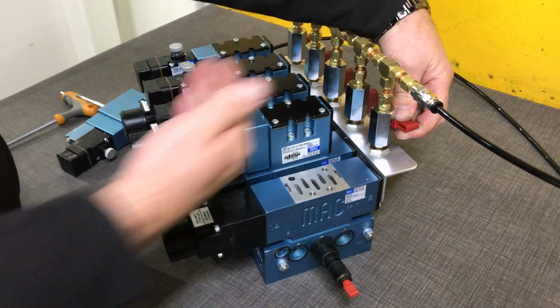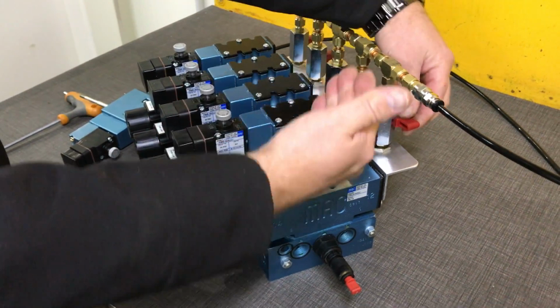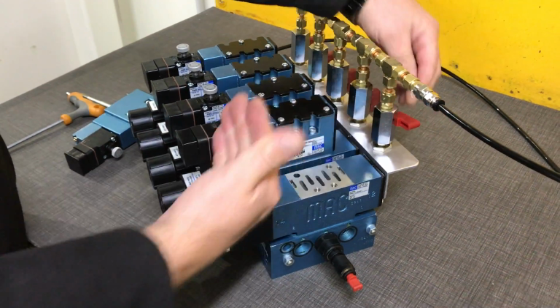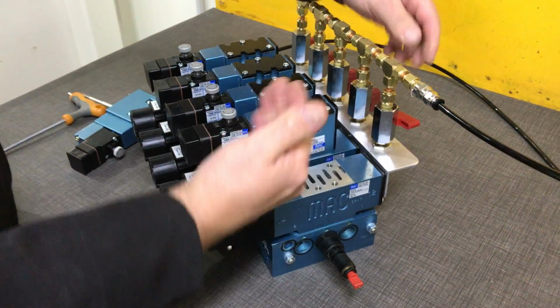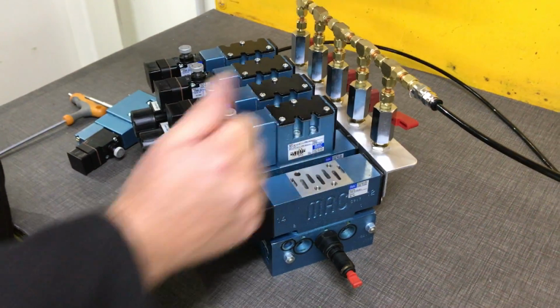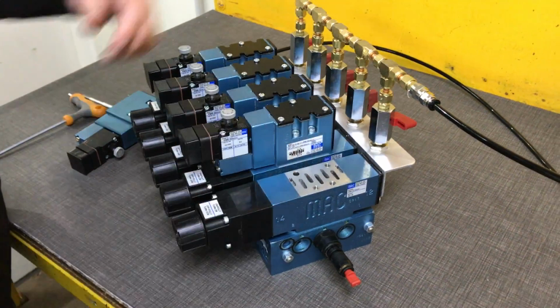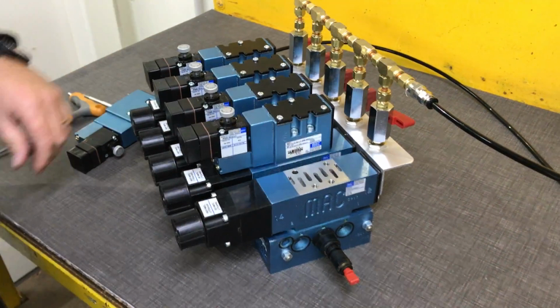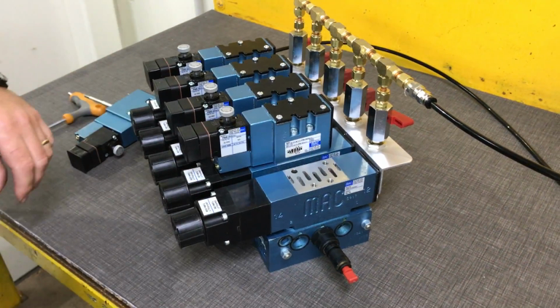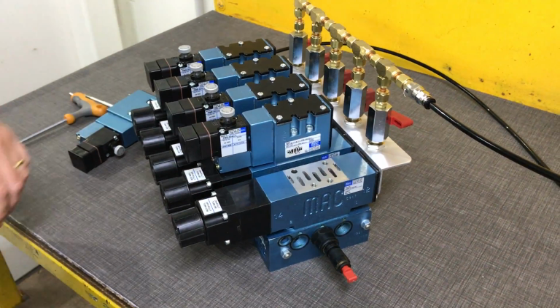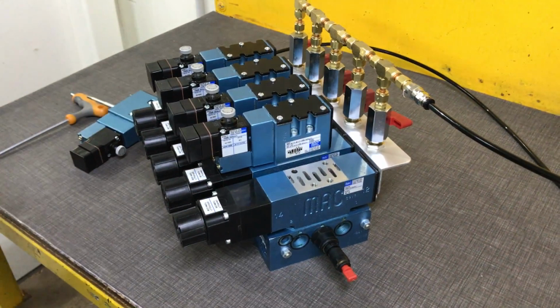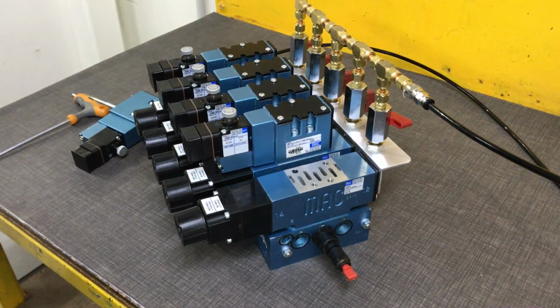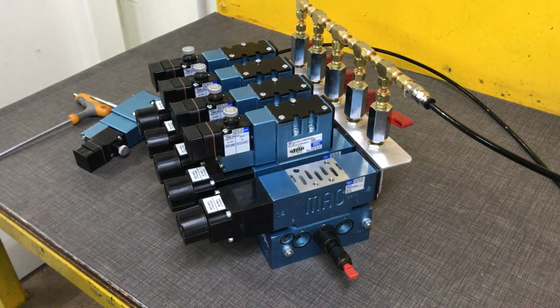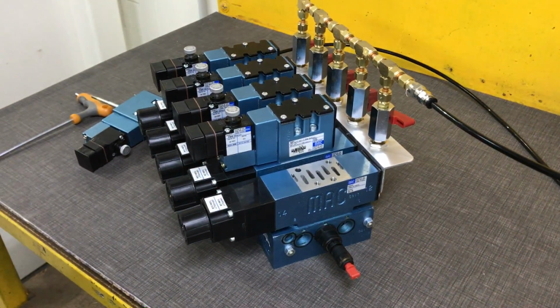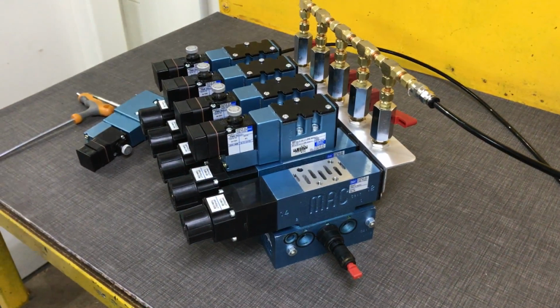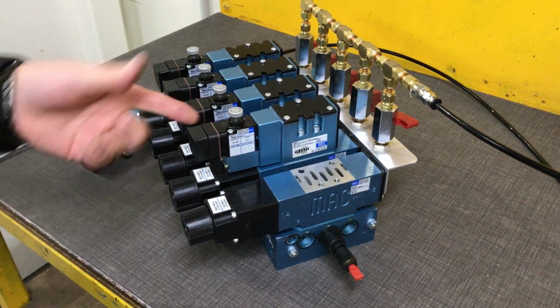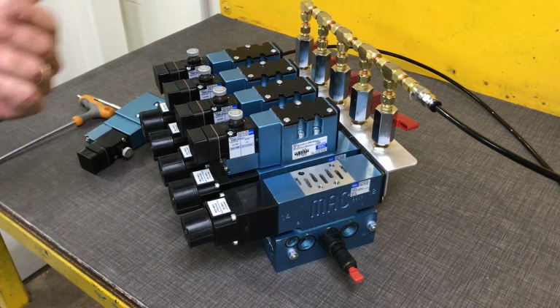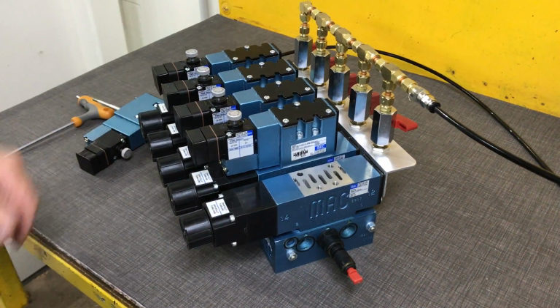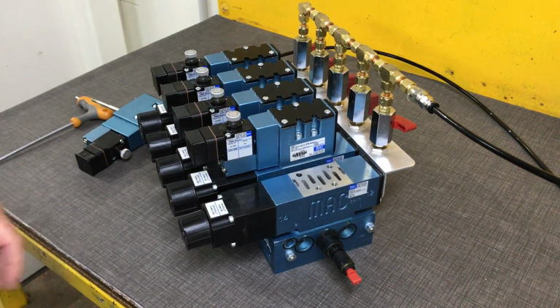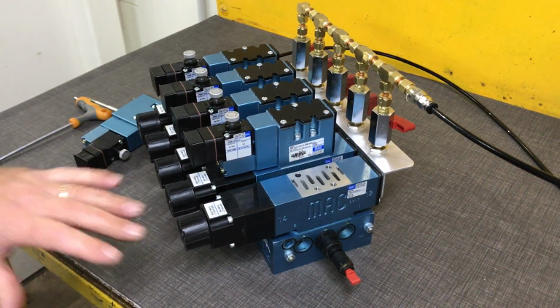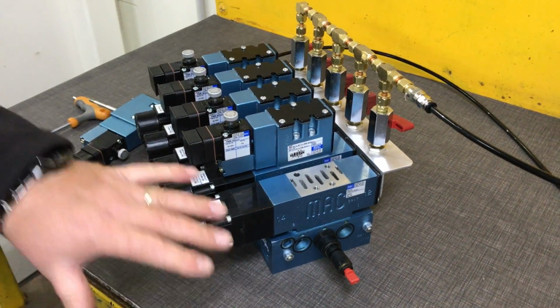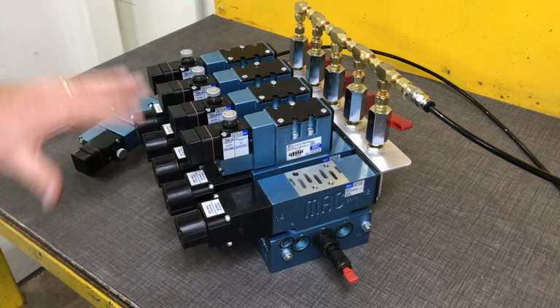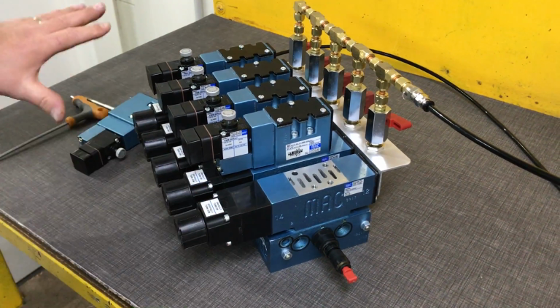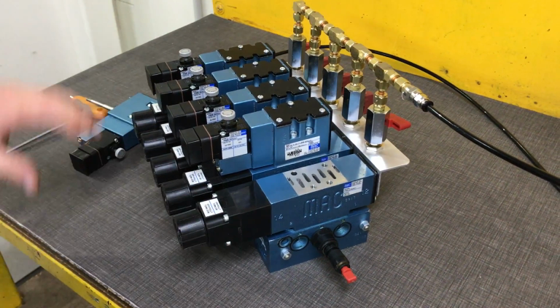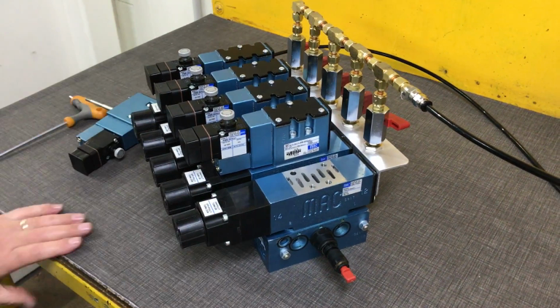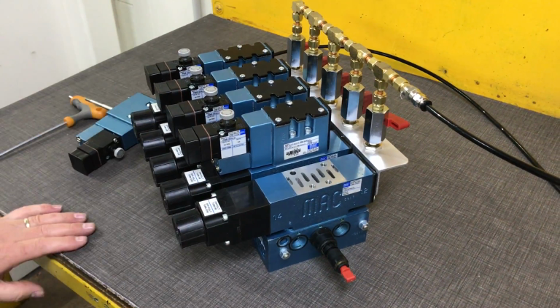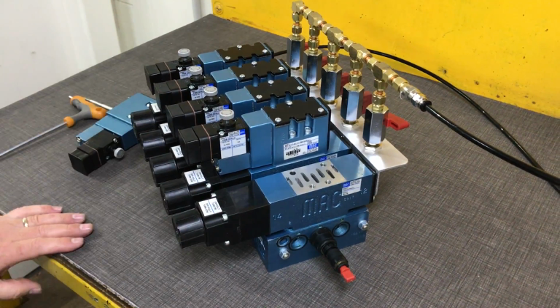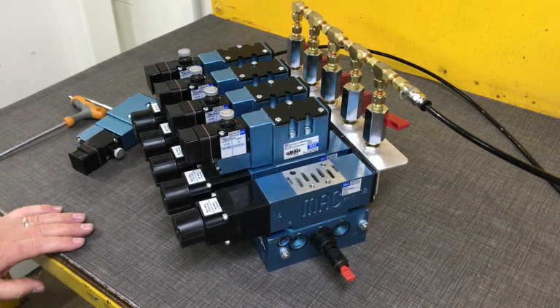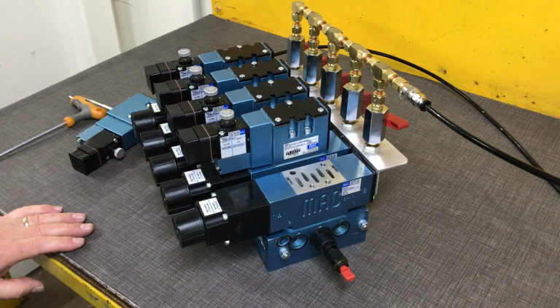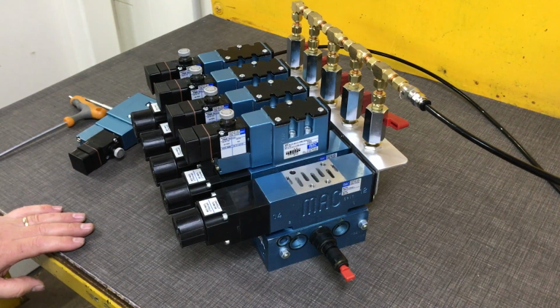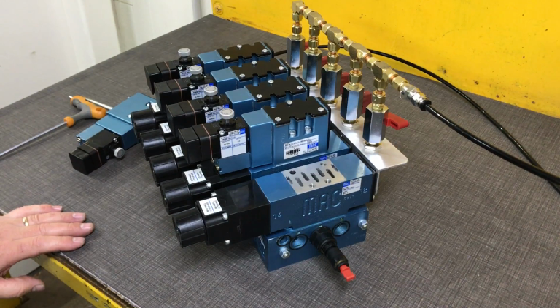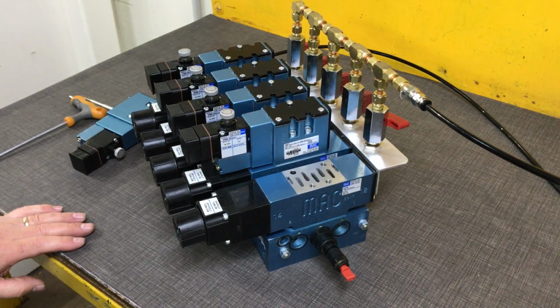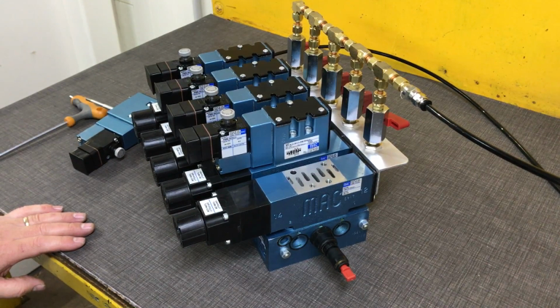Completely isolated. The valve can be replaced whilst the rest of the assembly stays intact.